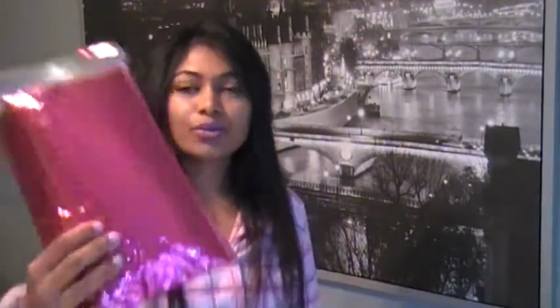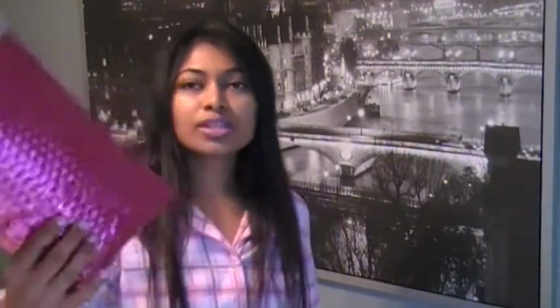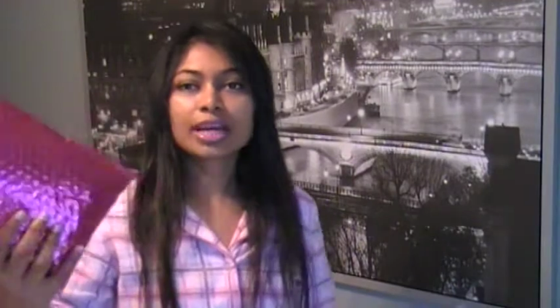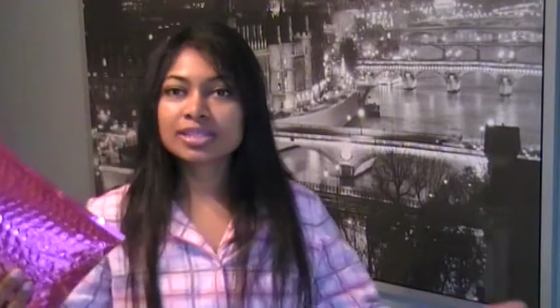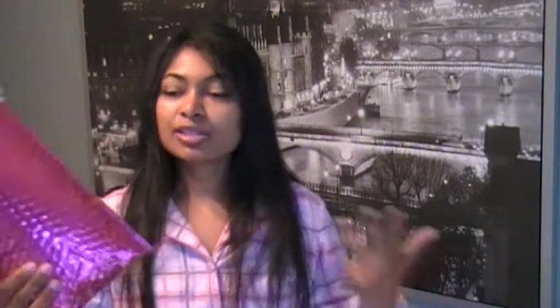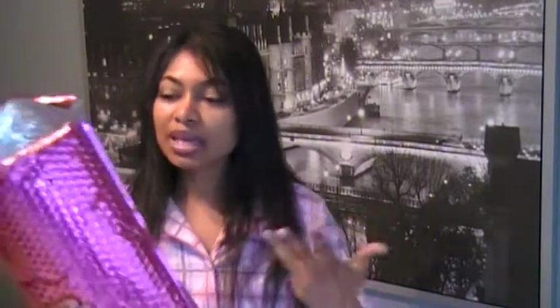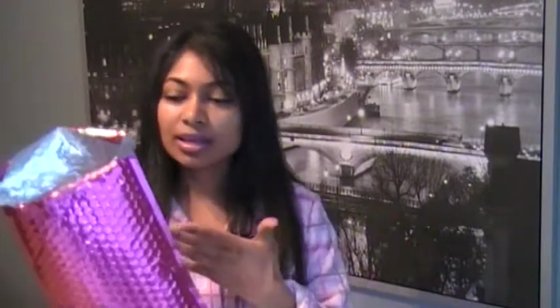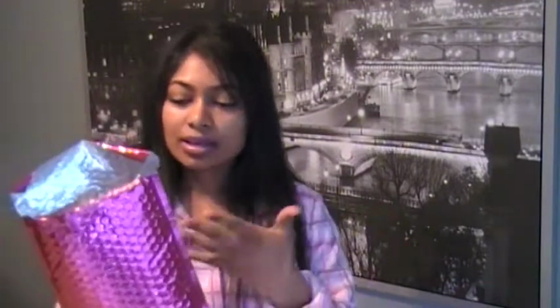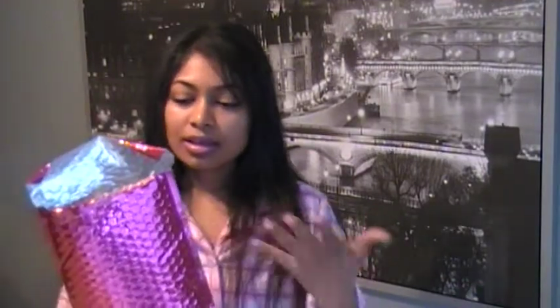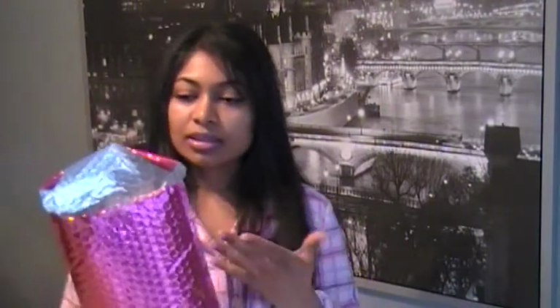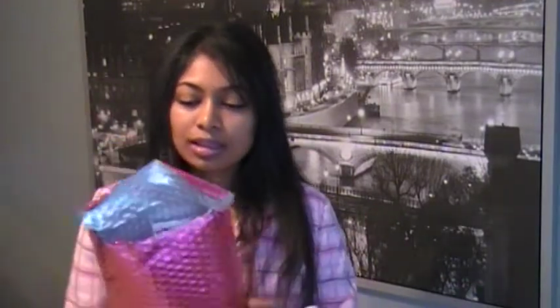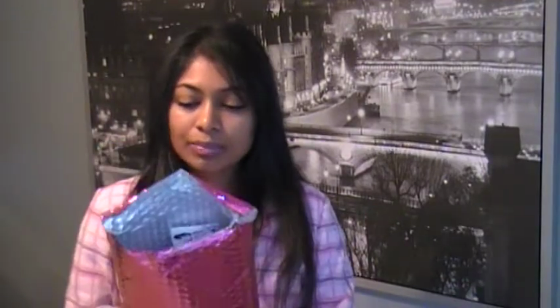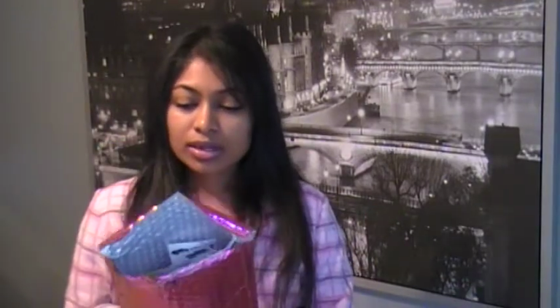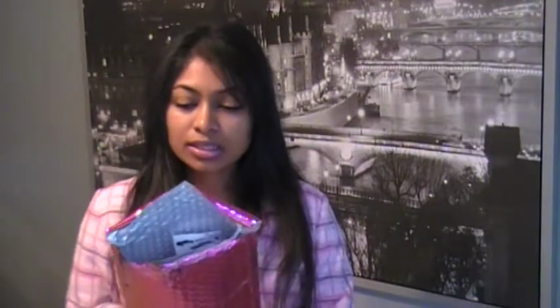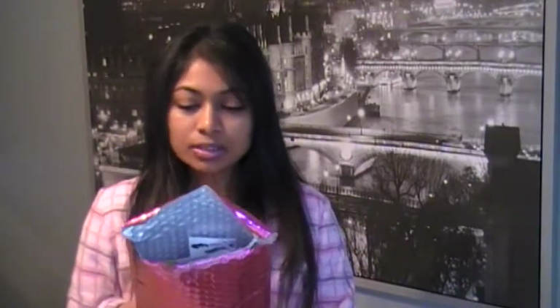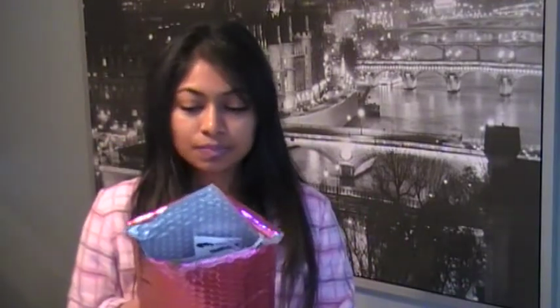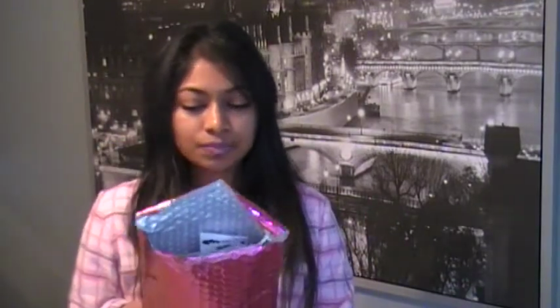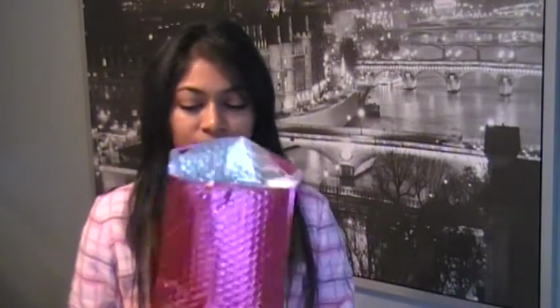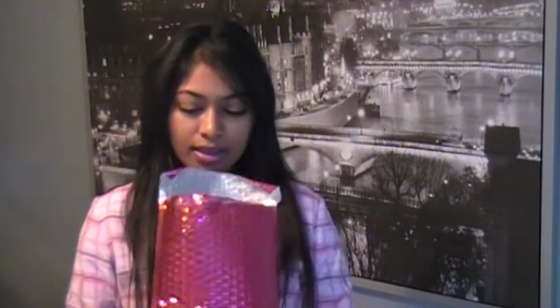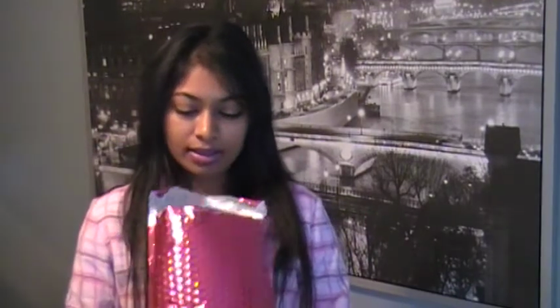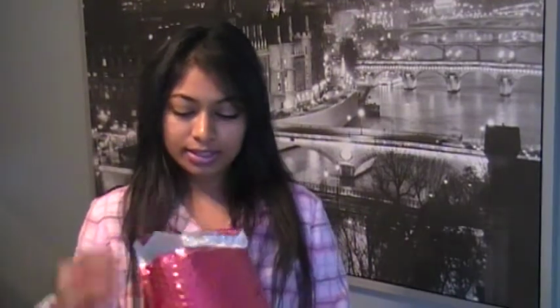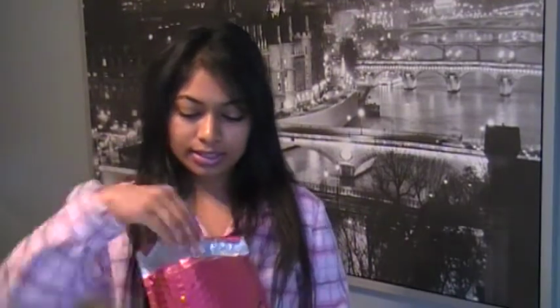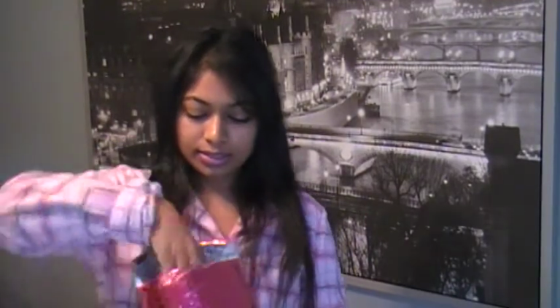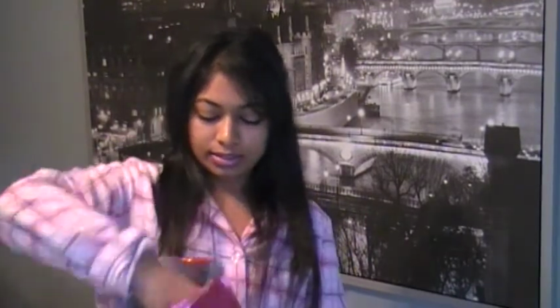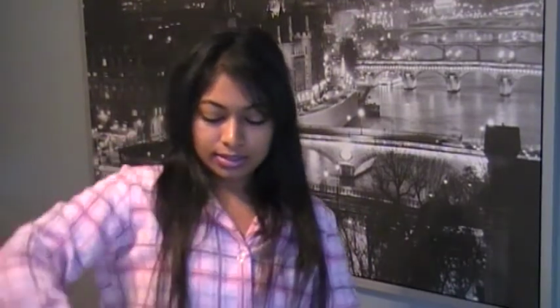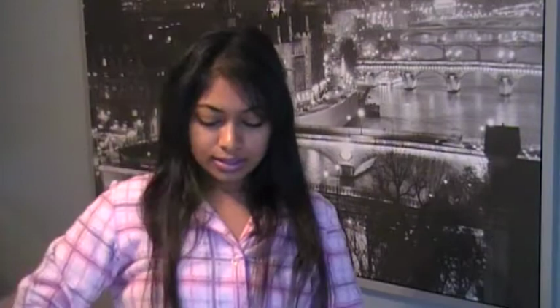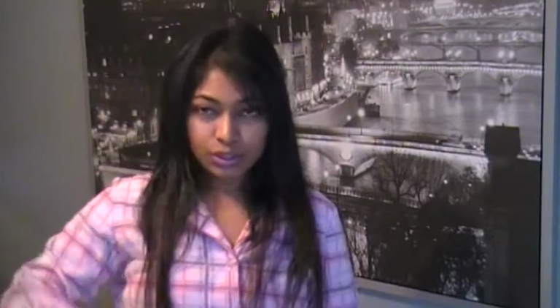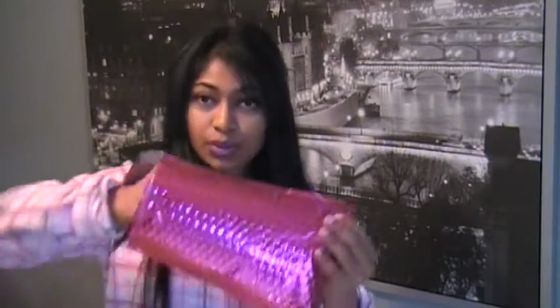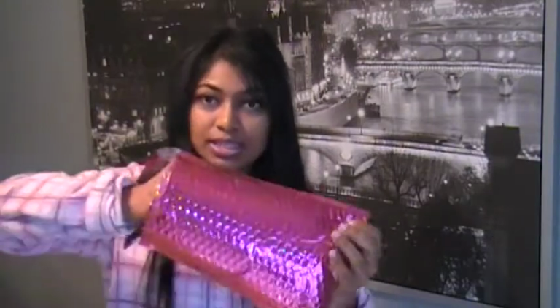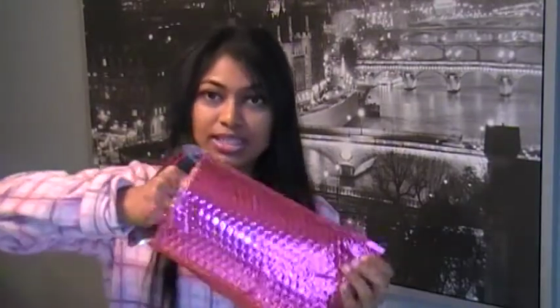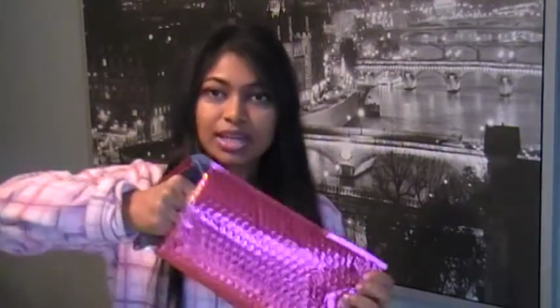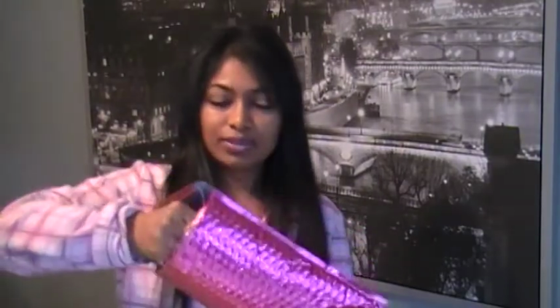Of course, it comes in this pink little parcel, and I'll show you what's inside of it.